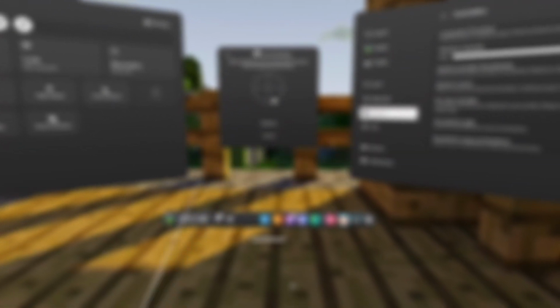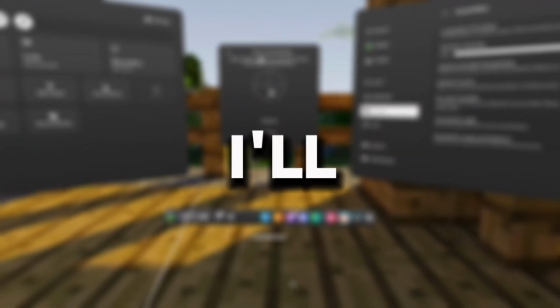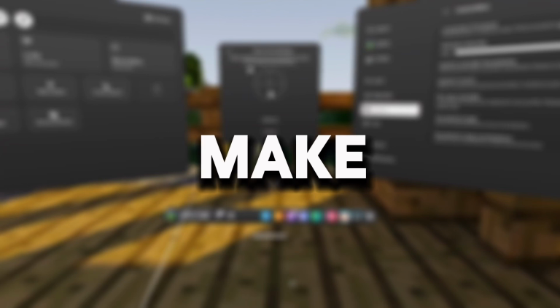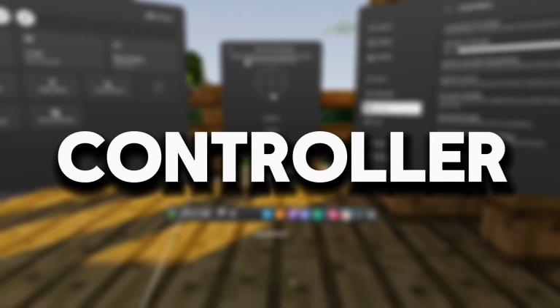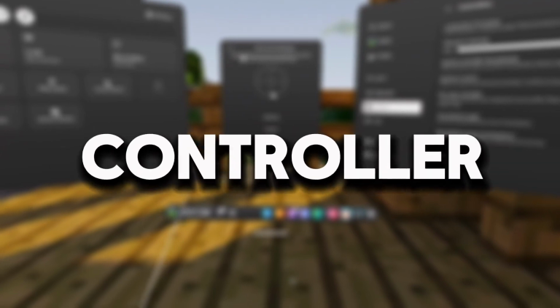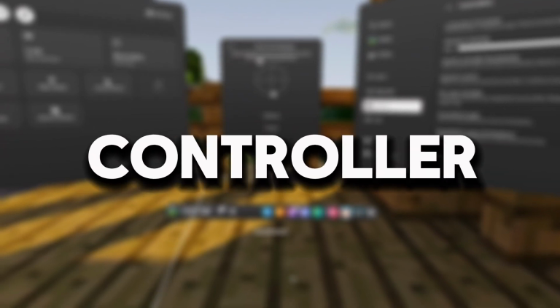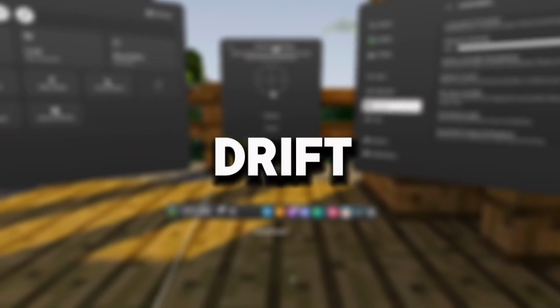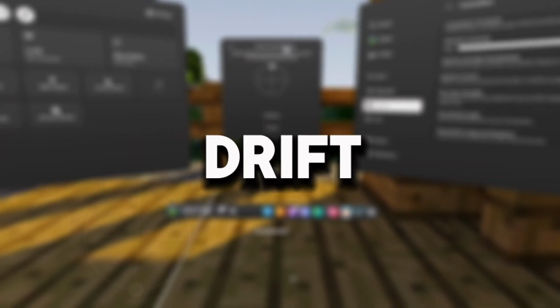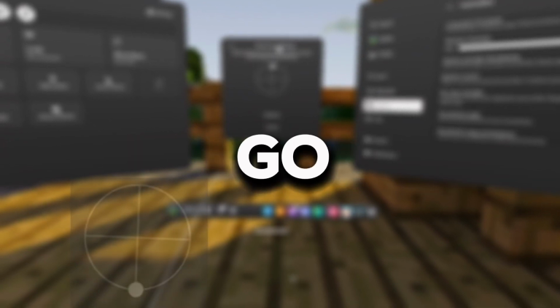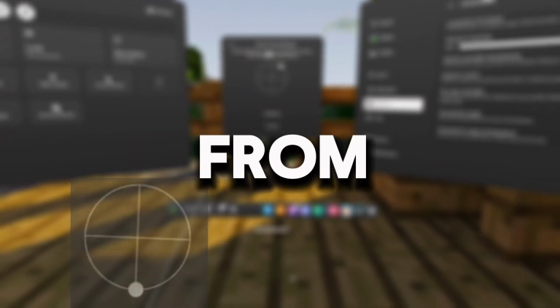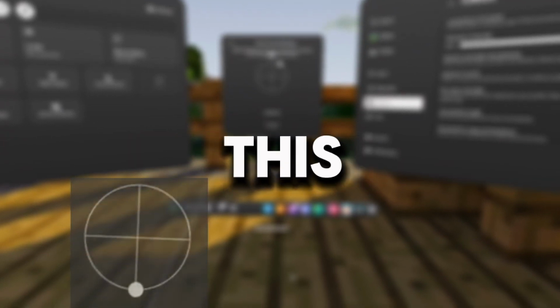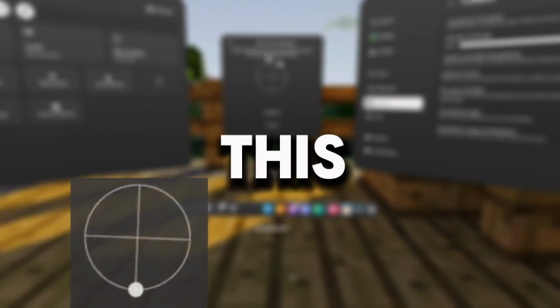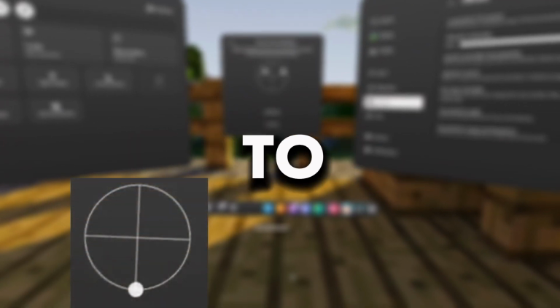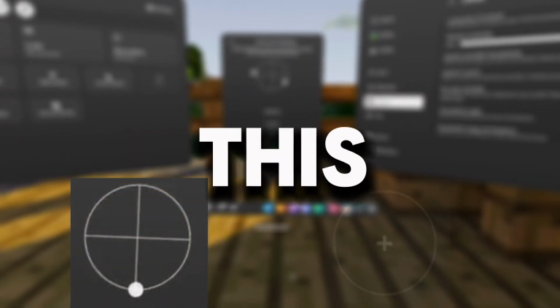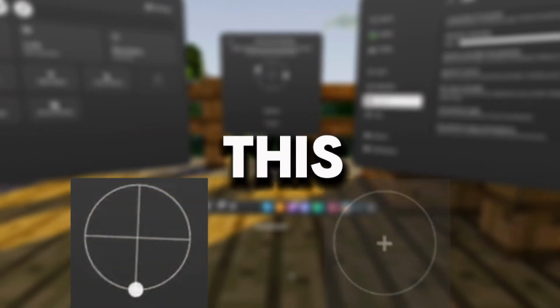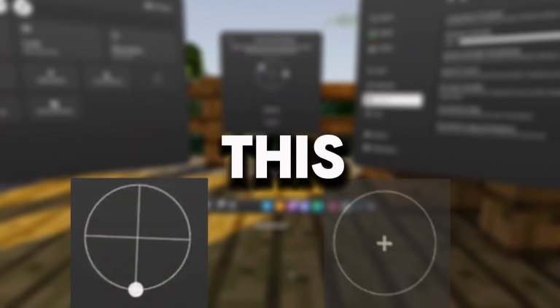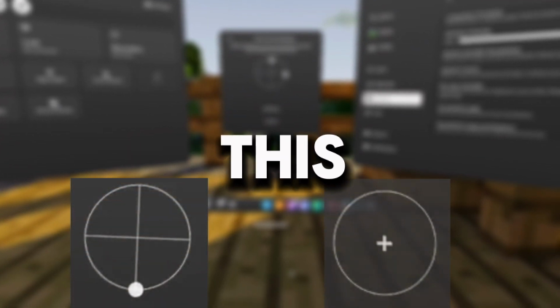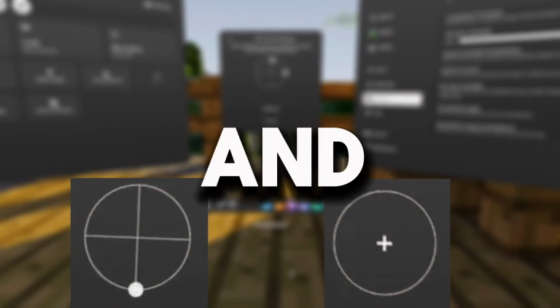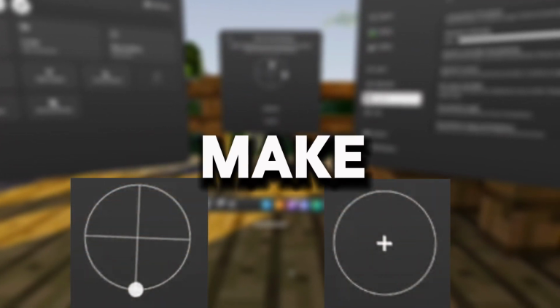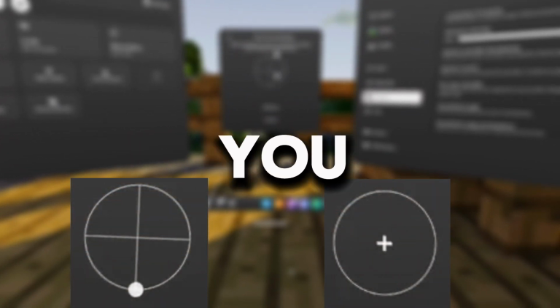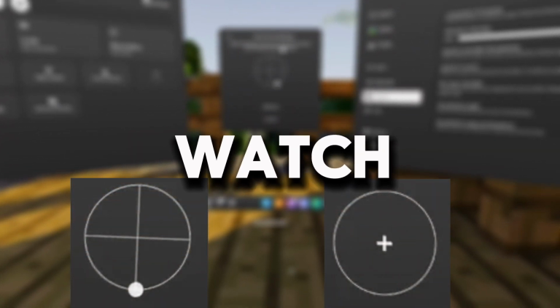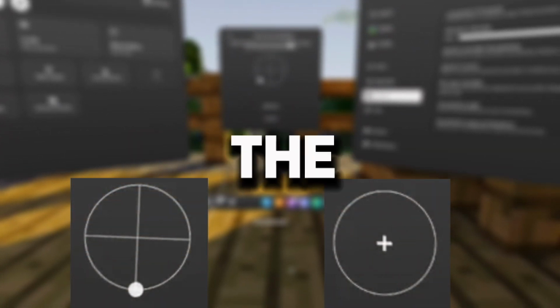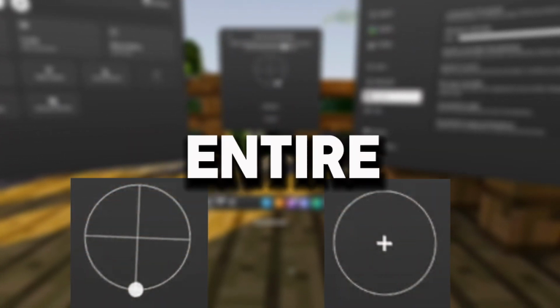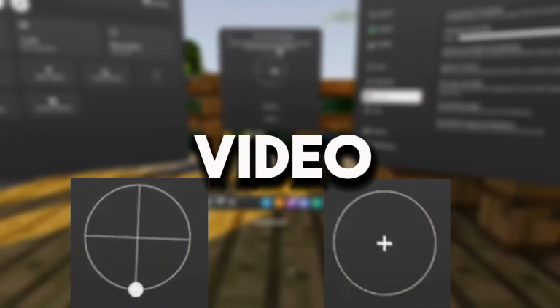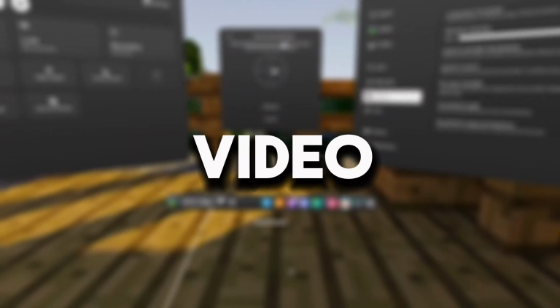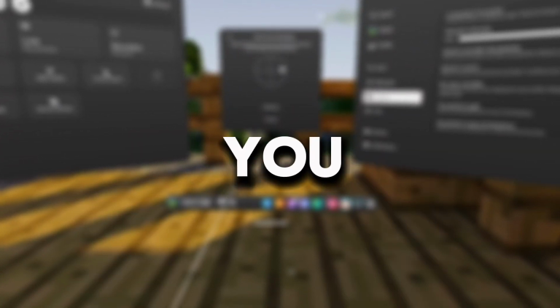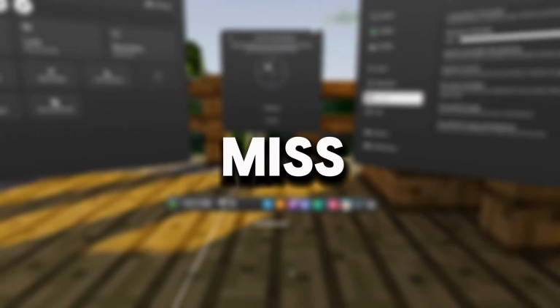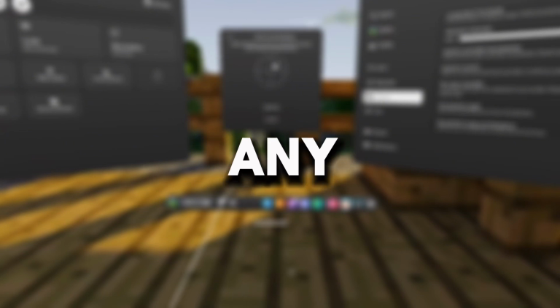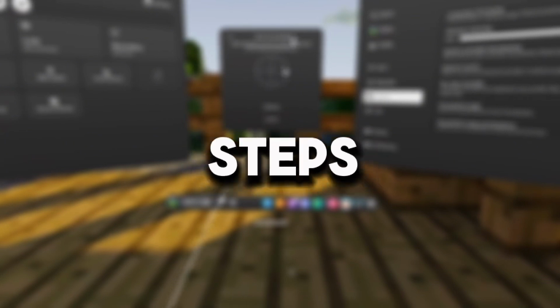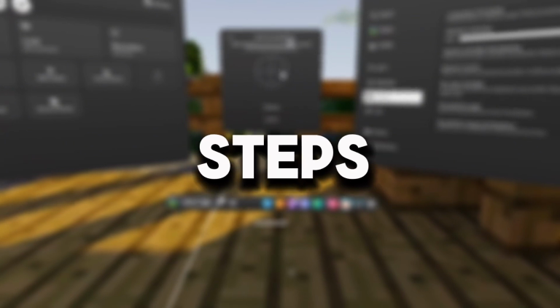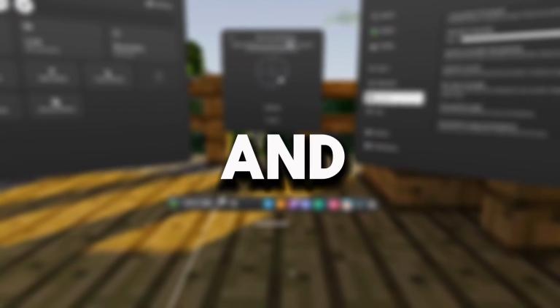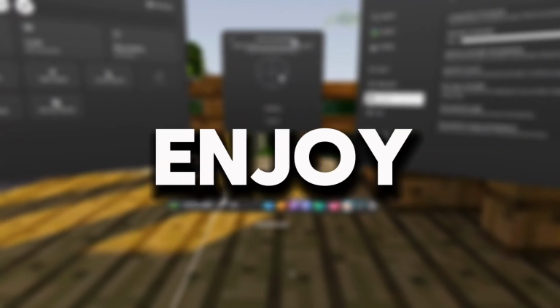I'll make your controller drift go from this to this, and make sure you watch the entire video so you don't miss any steps. Enjoy.